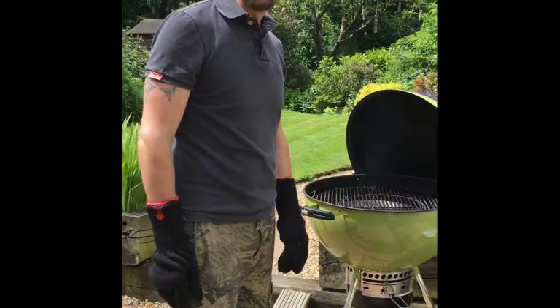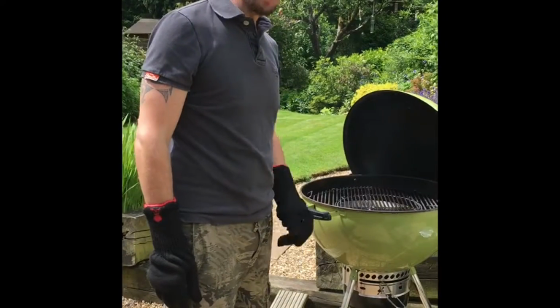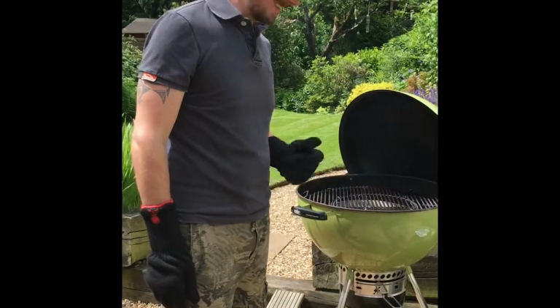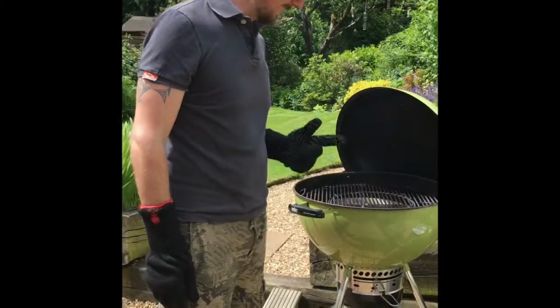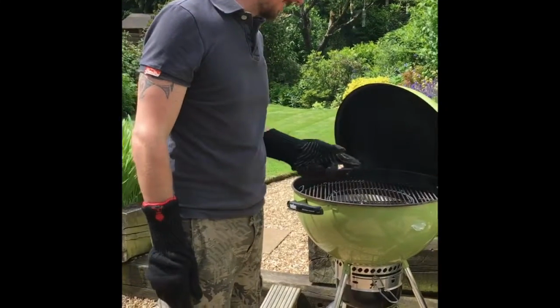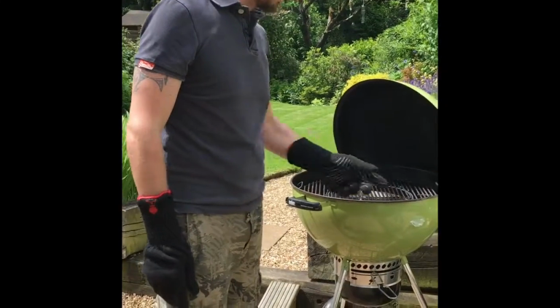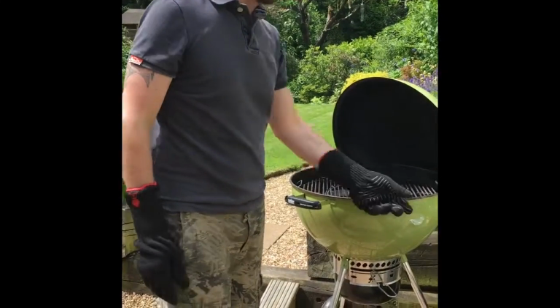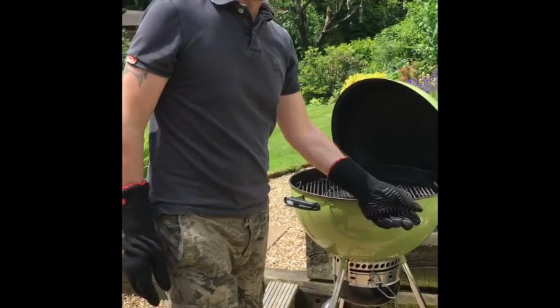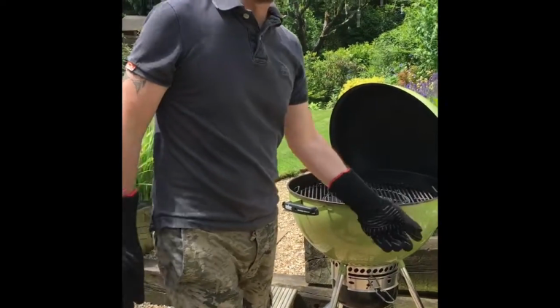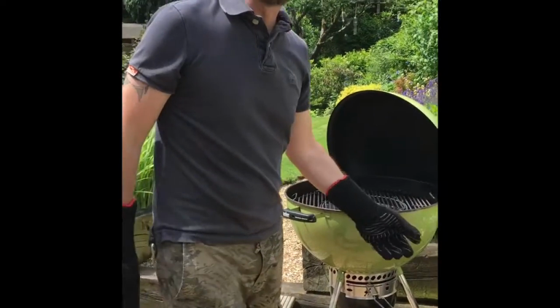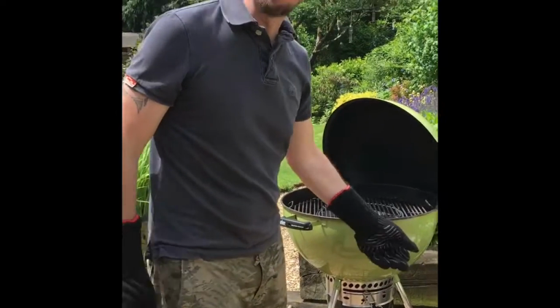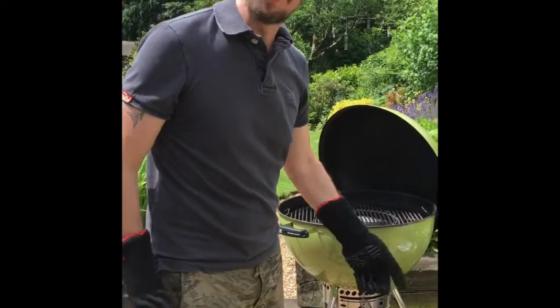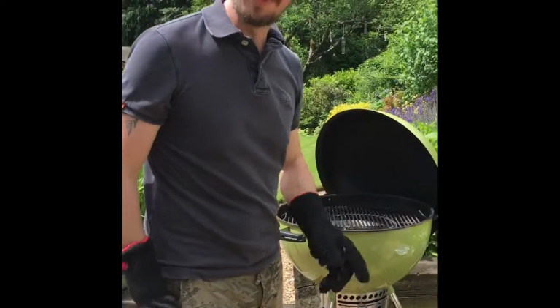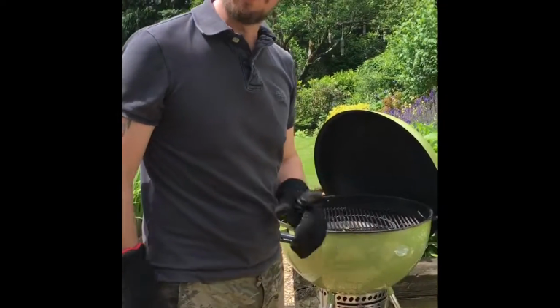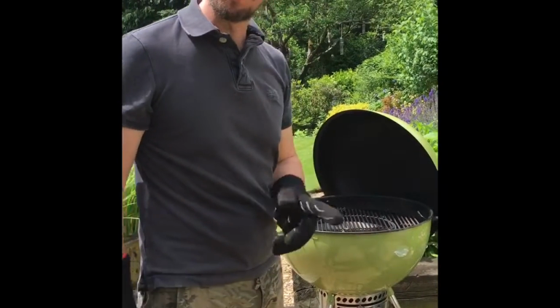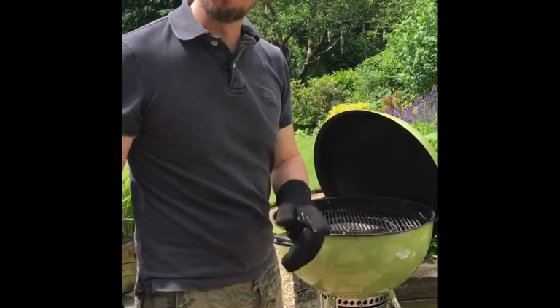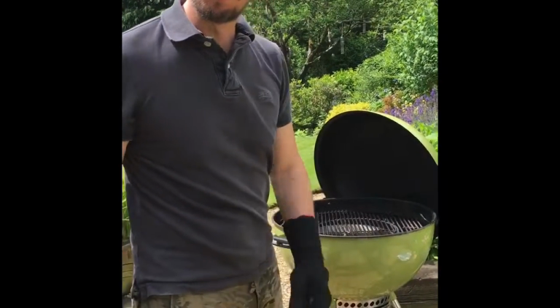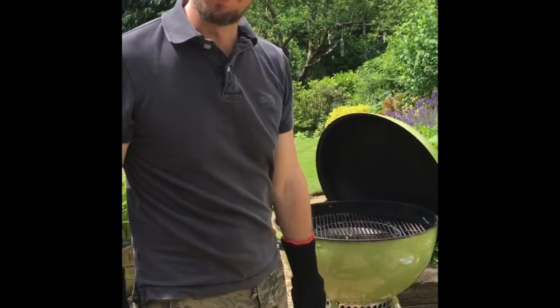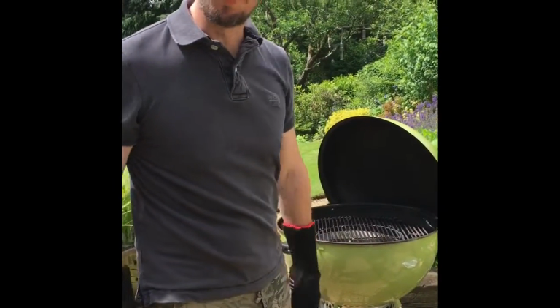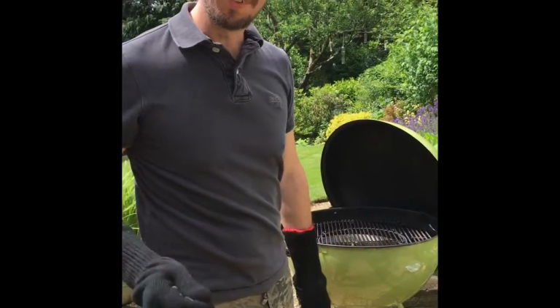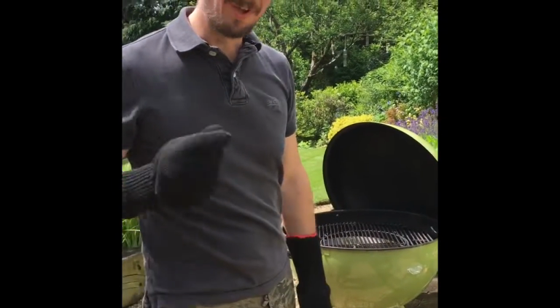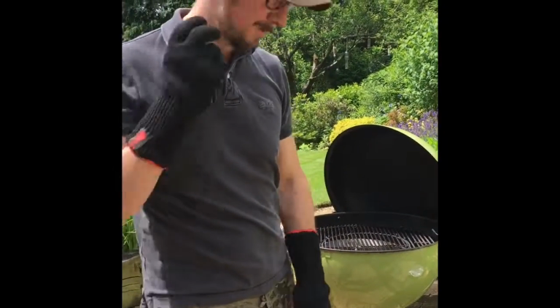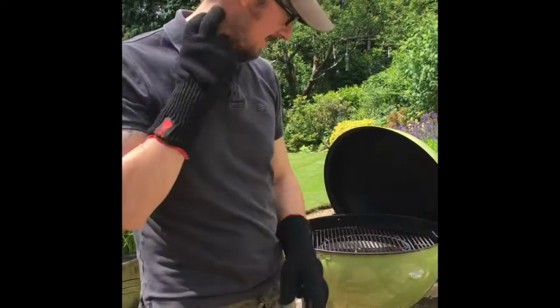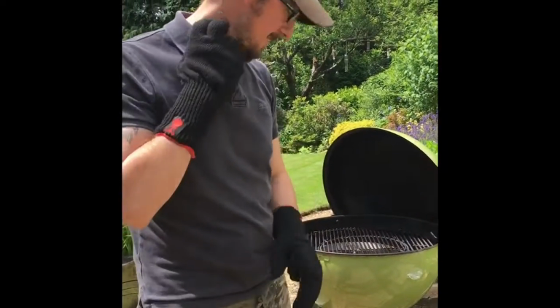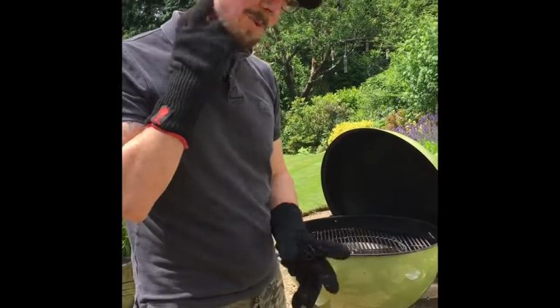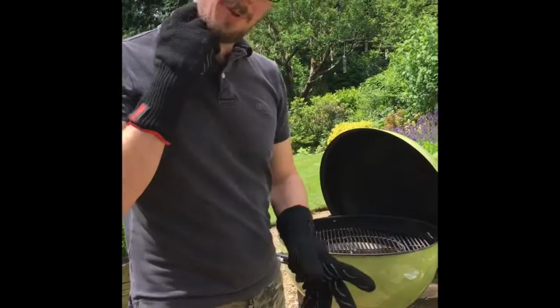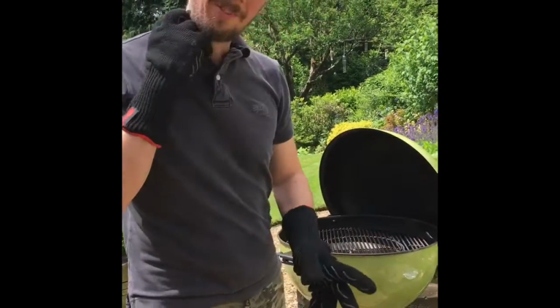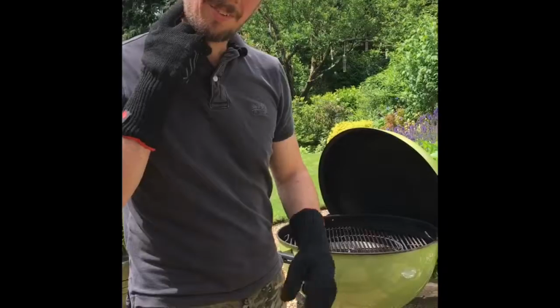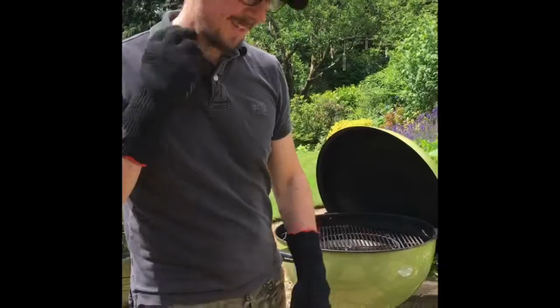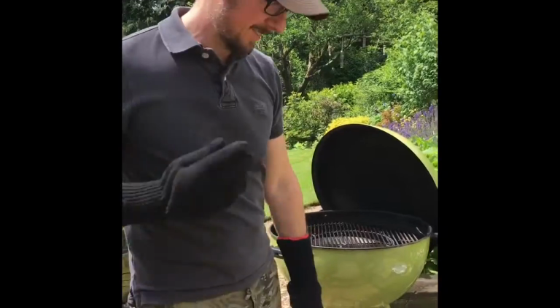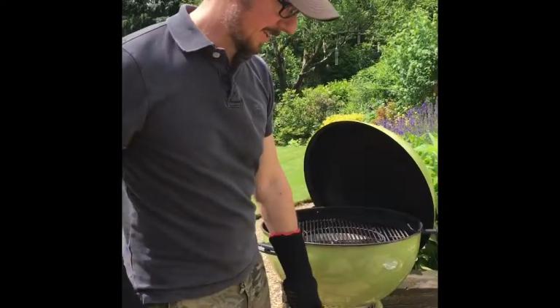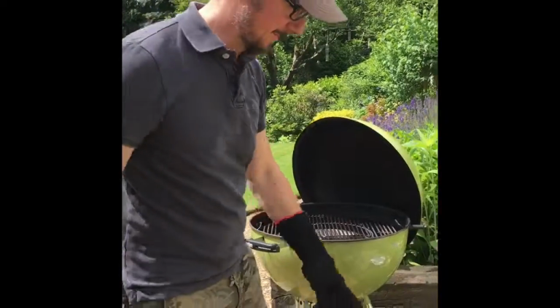Hiya. Today we're going to be making some ribs. I've not done ribs before, so I'll have to see how this goes.